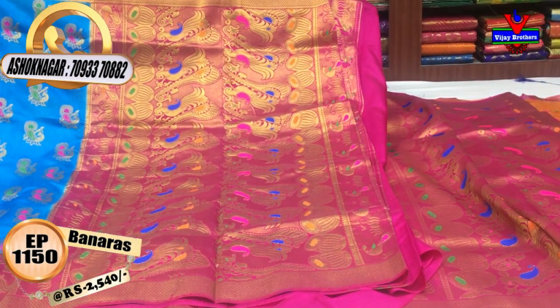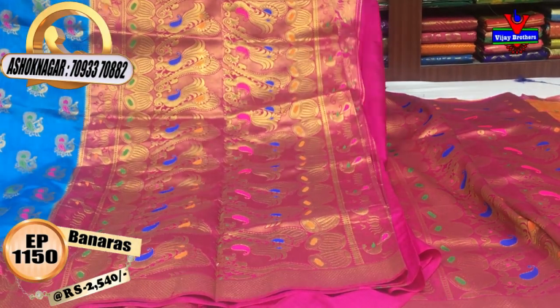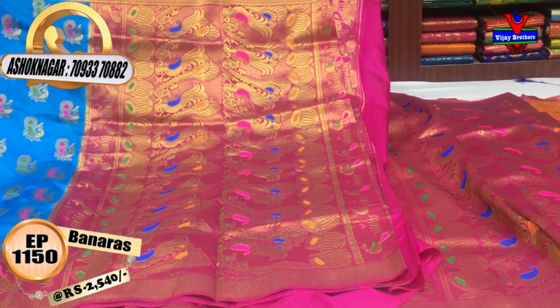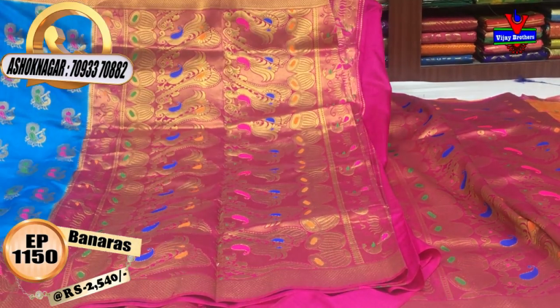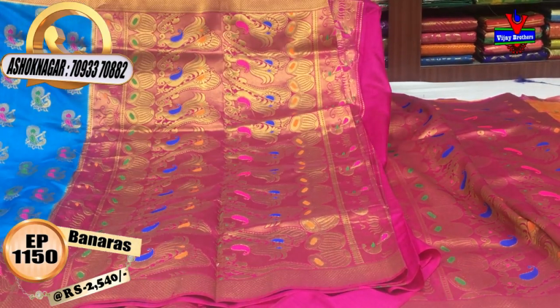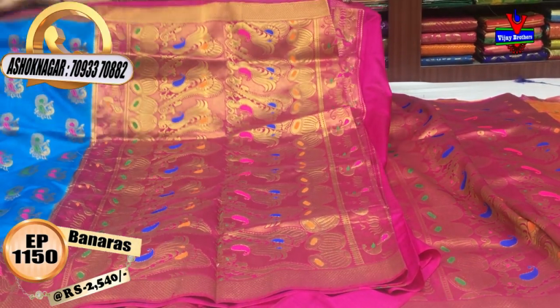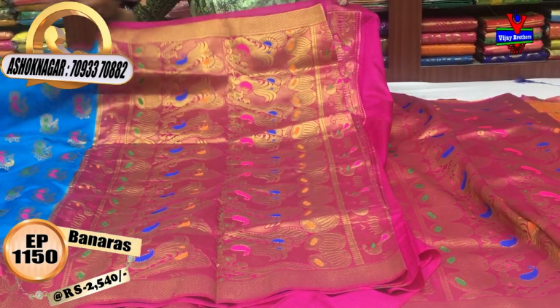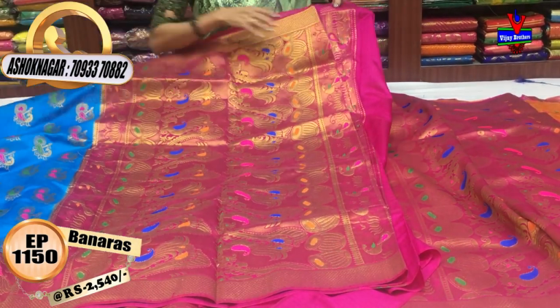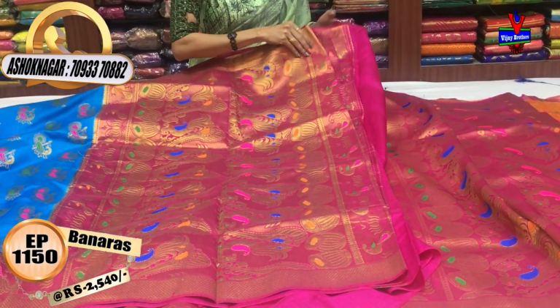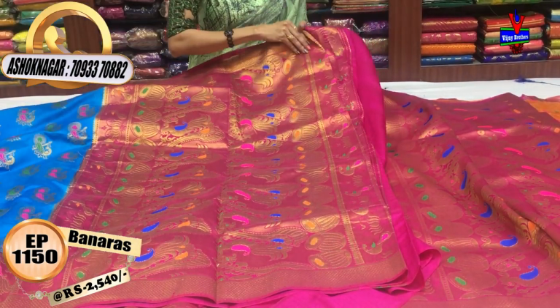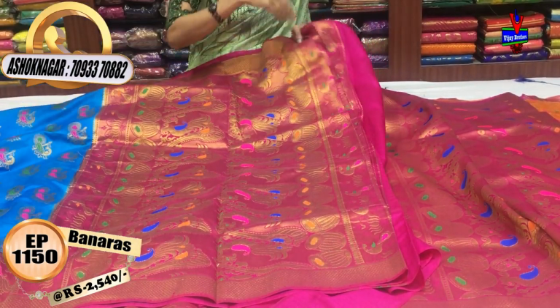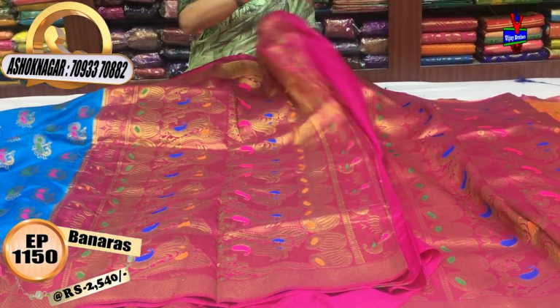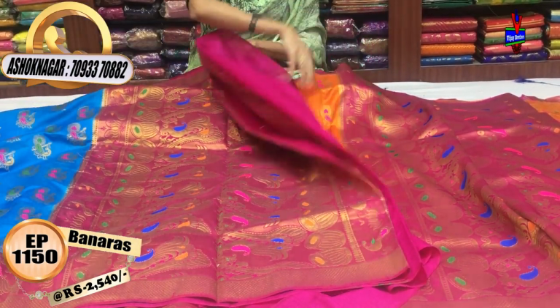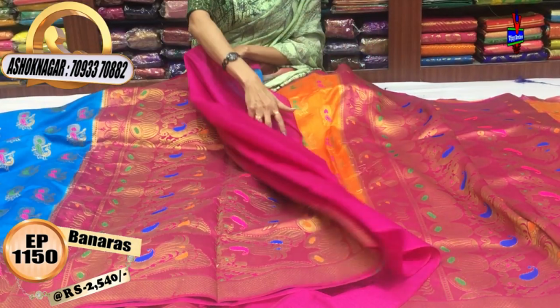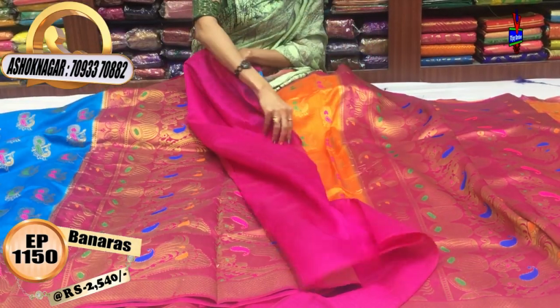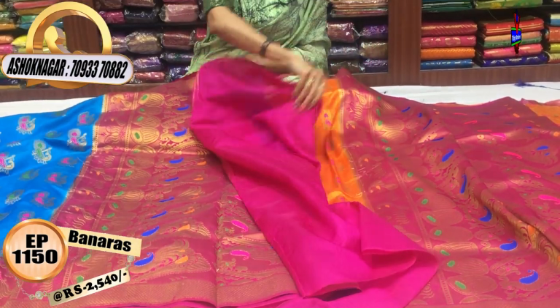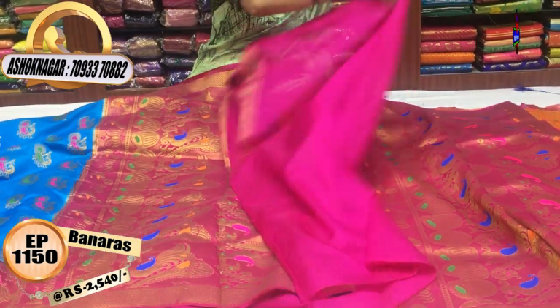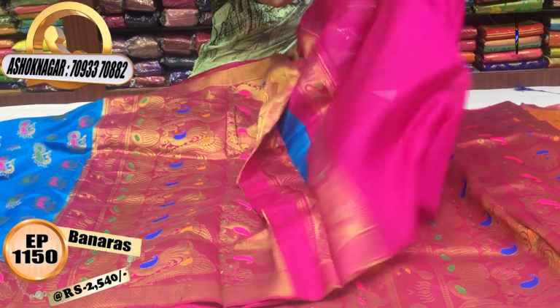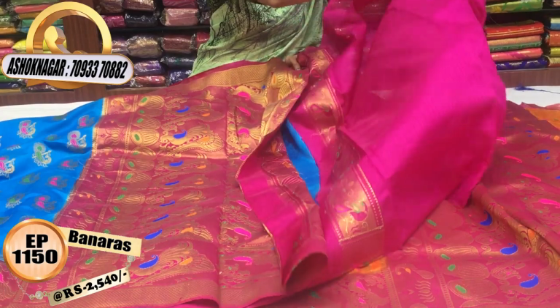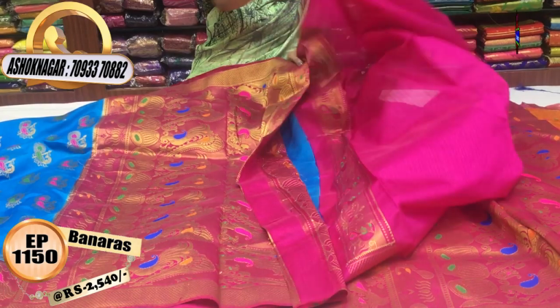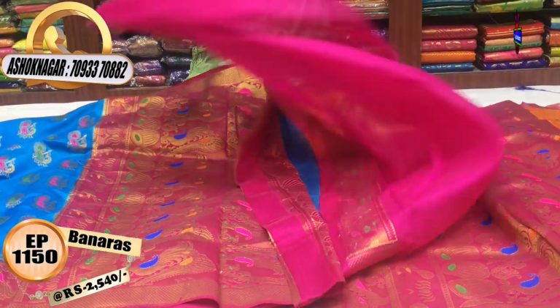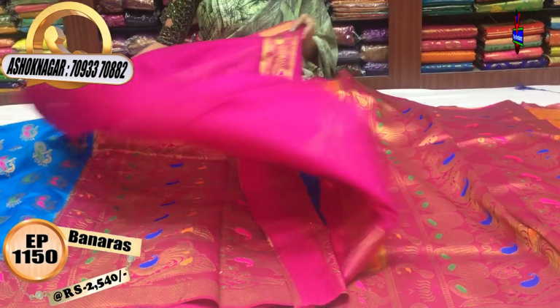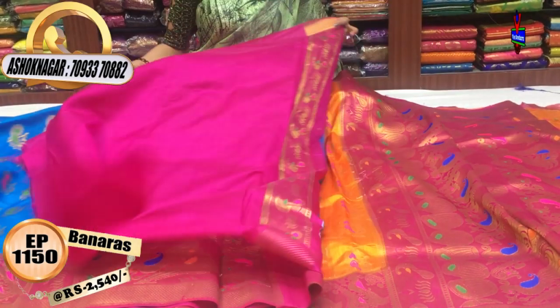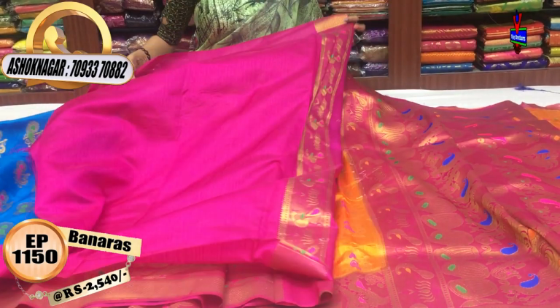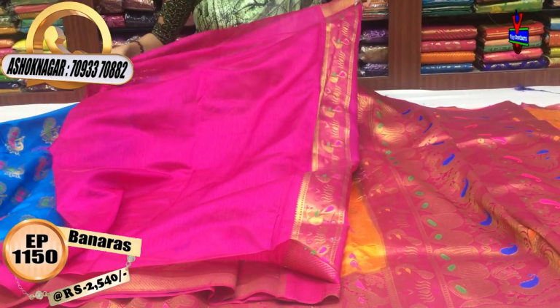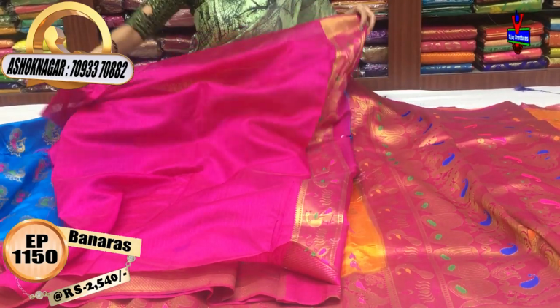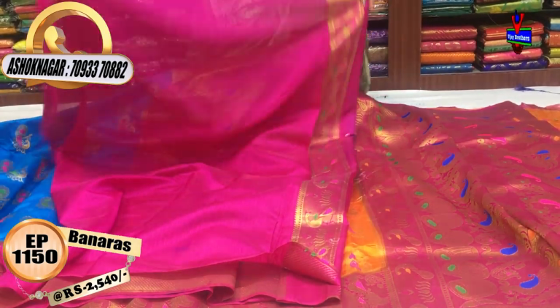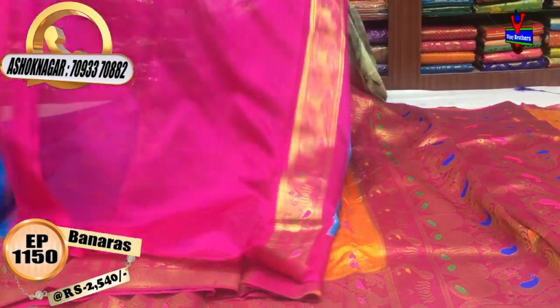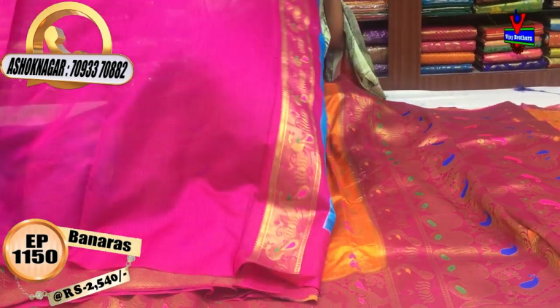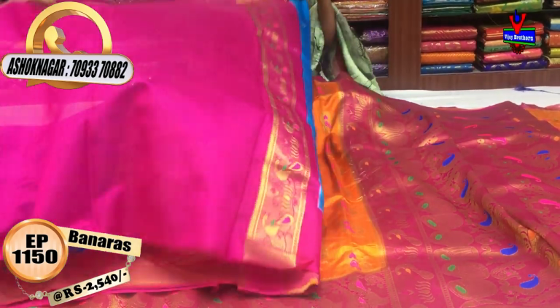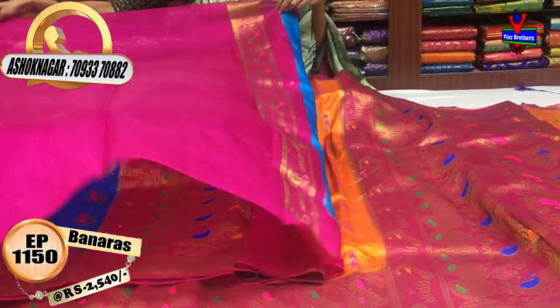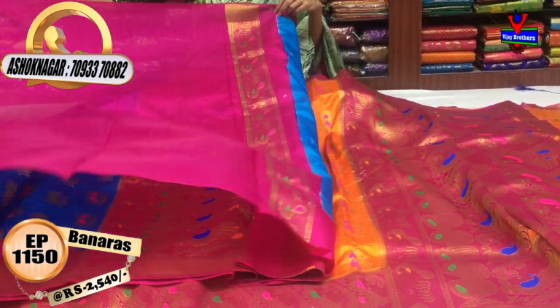This is one meter full. The blouse has a total contrast look. This is the pink color blouse.